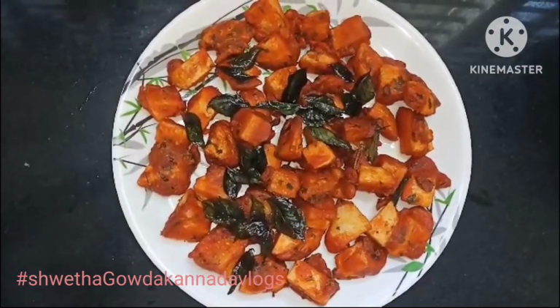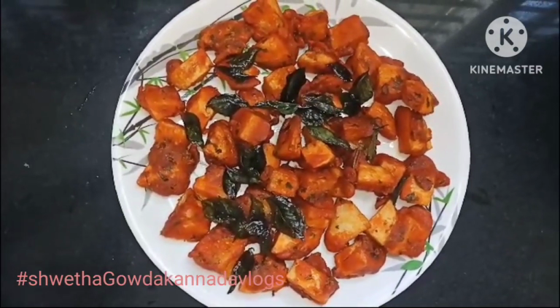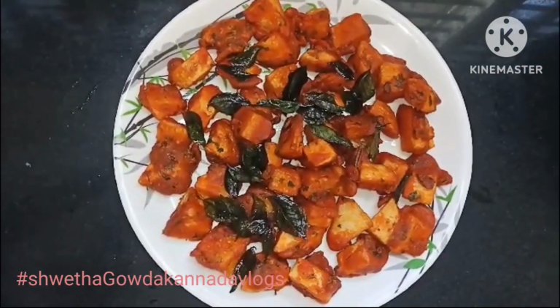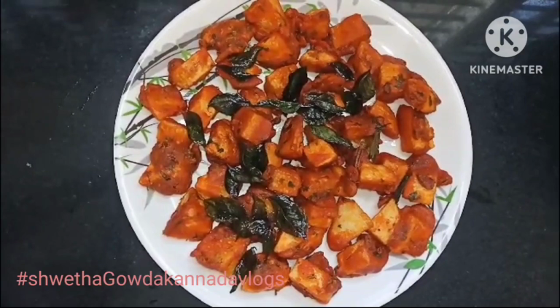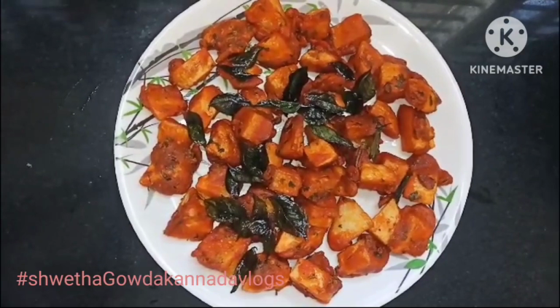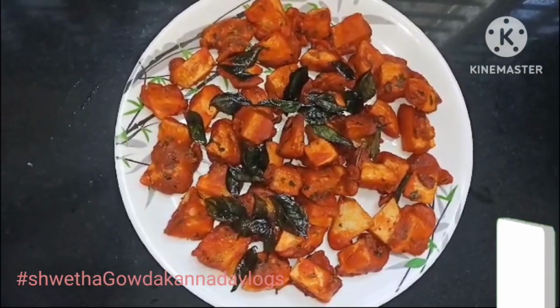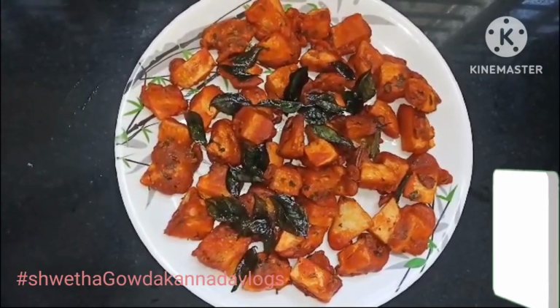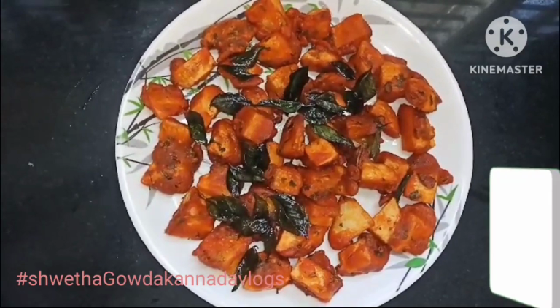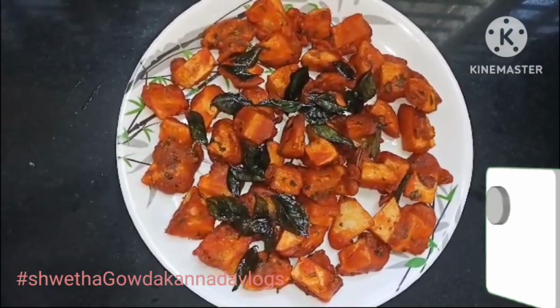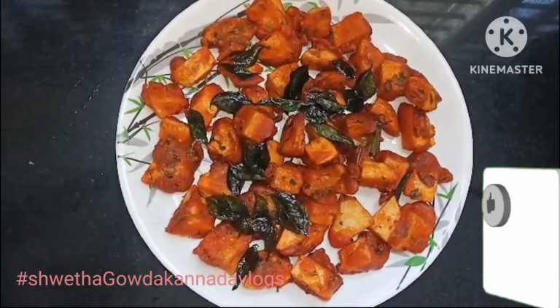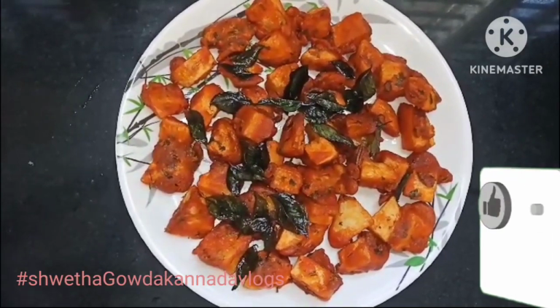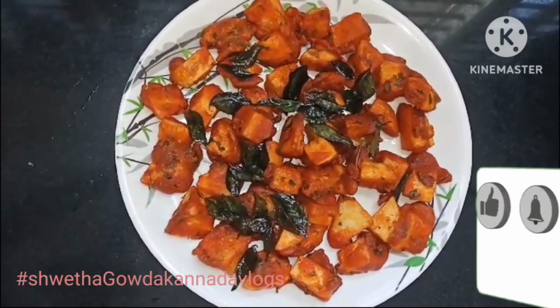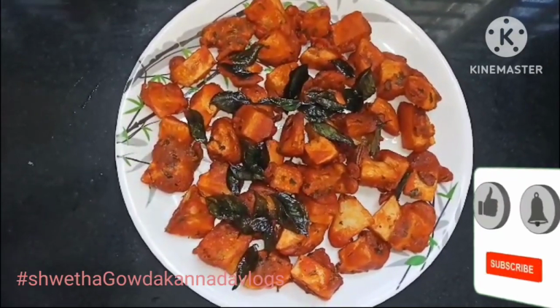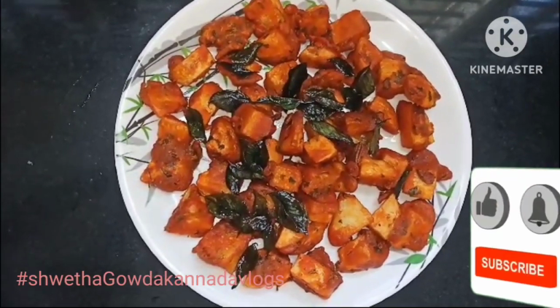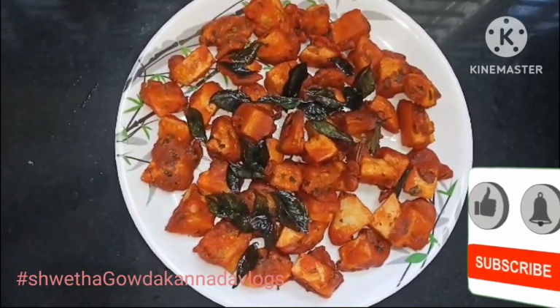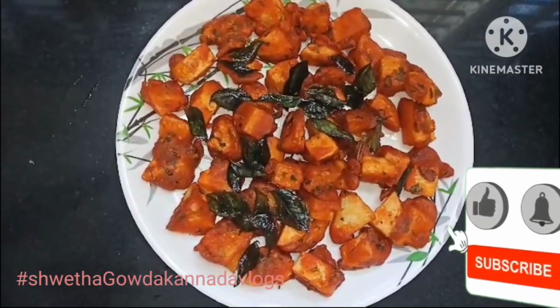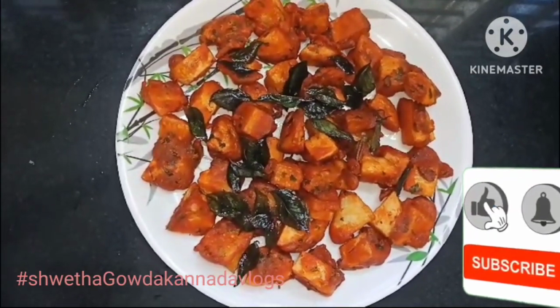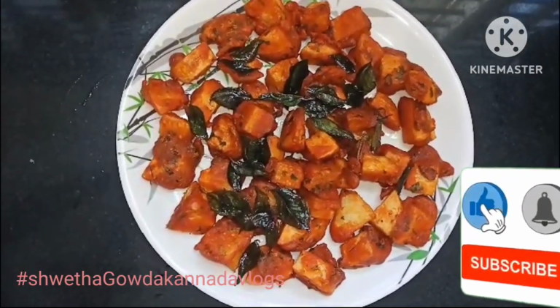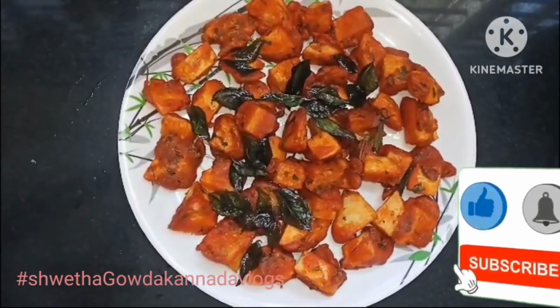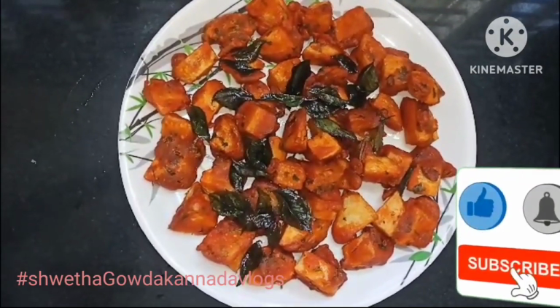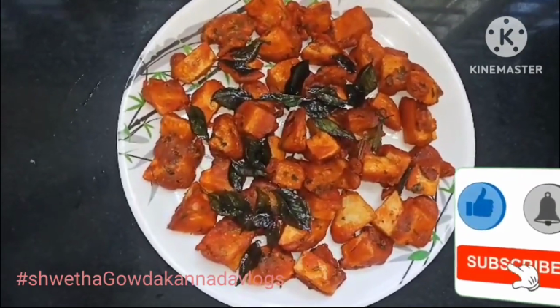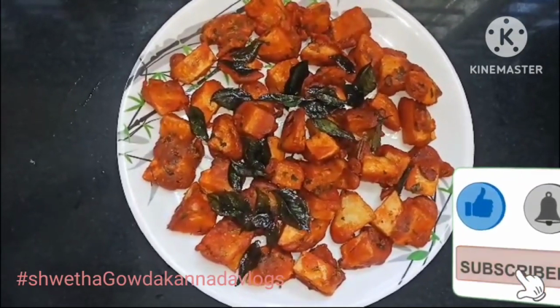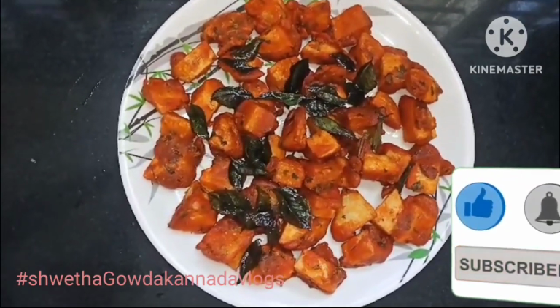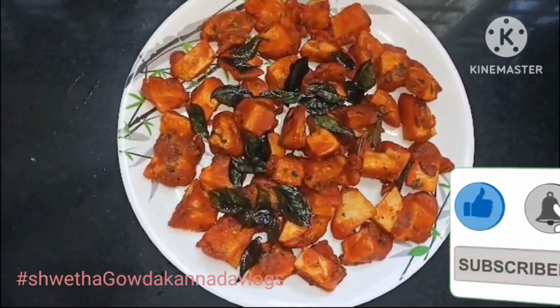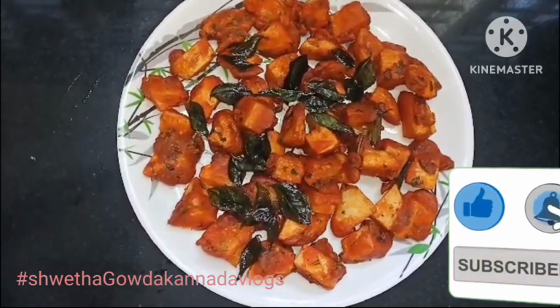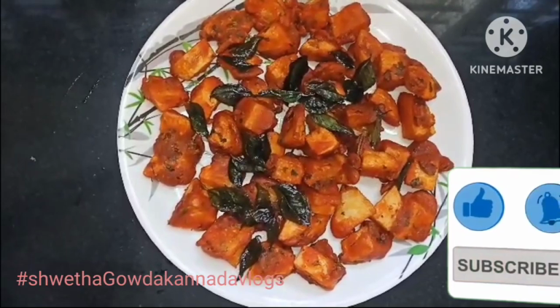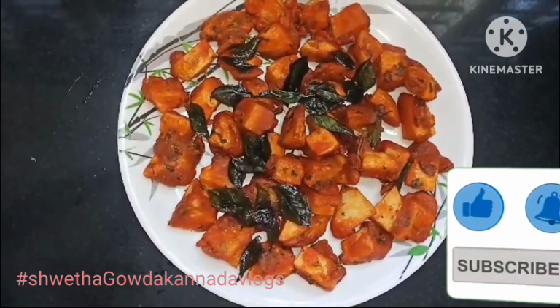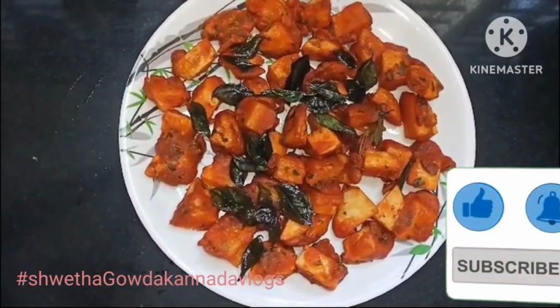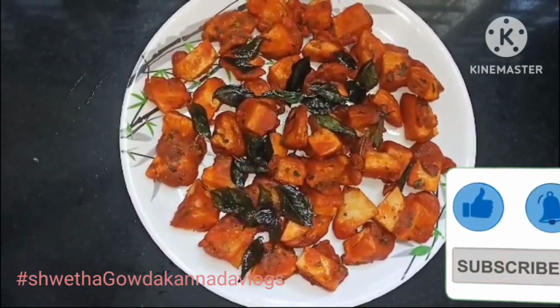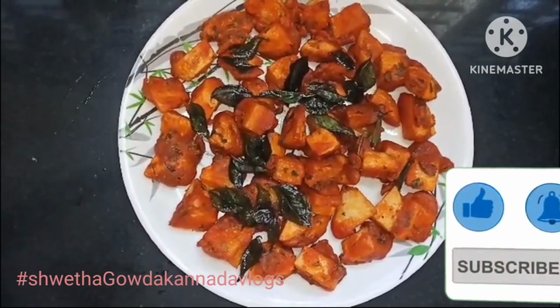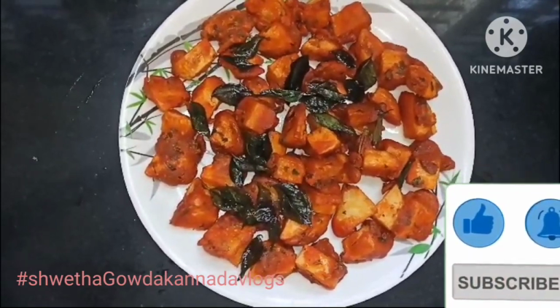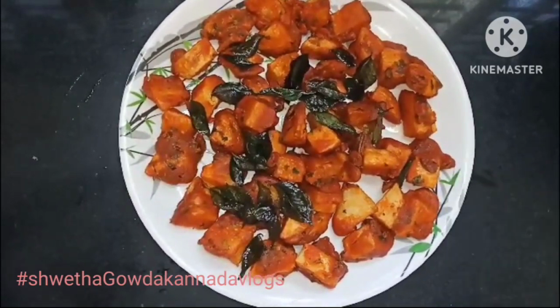Please like, share, subscribe, and support our channel.